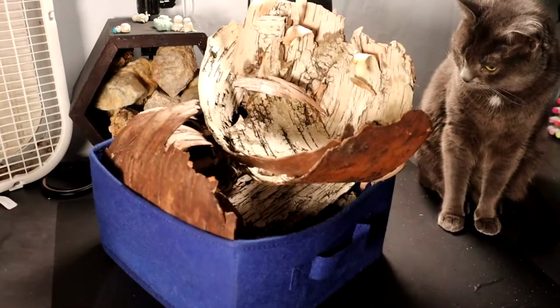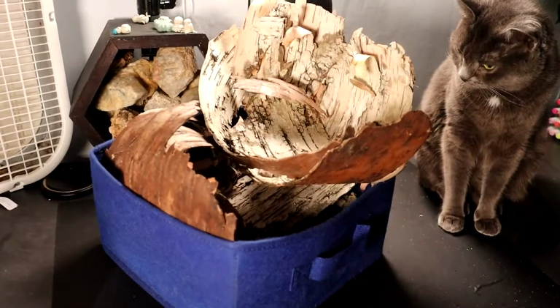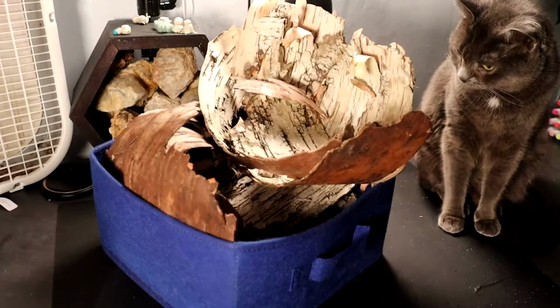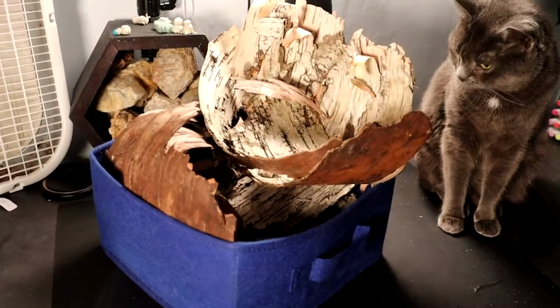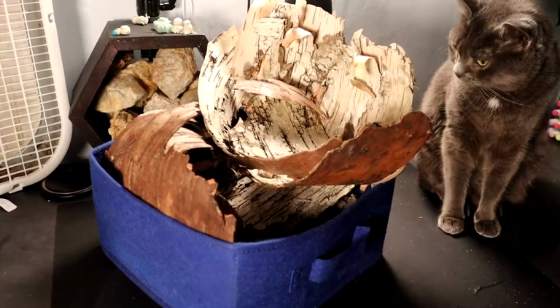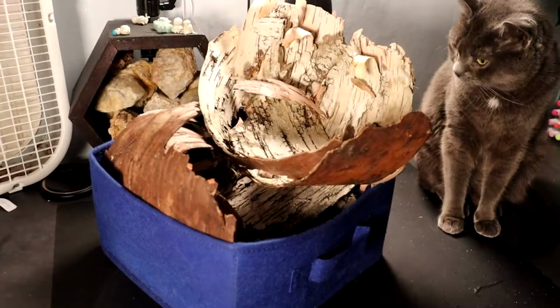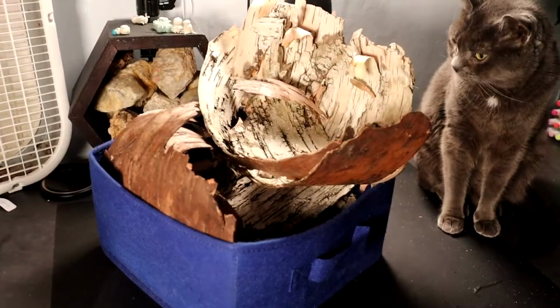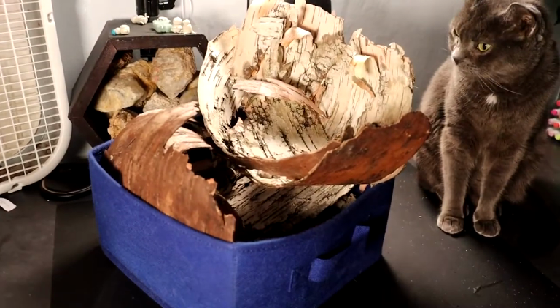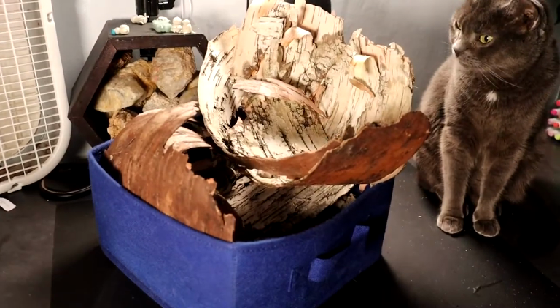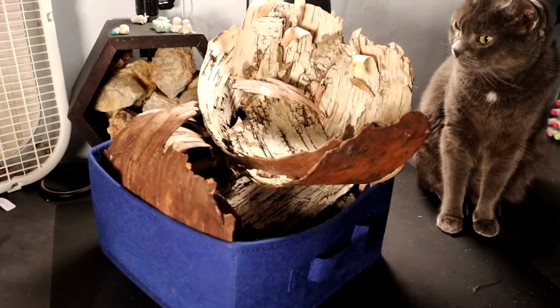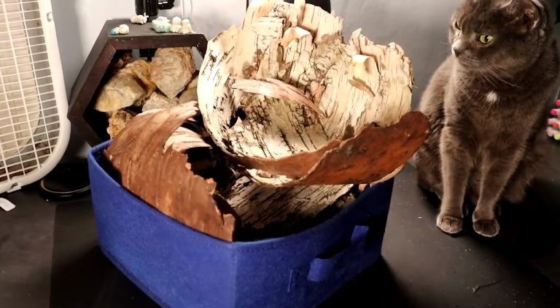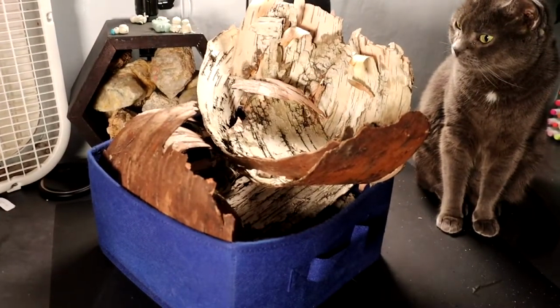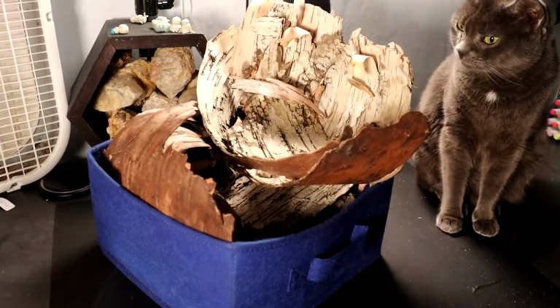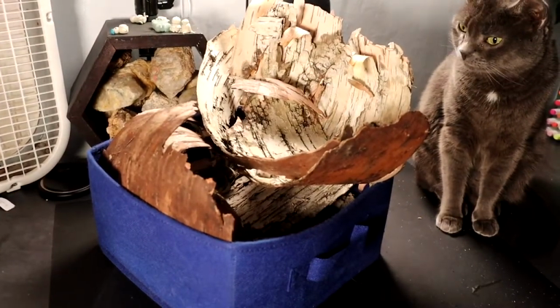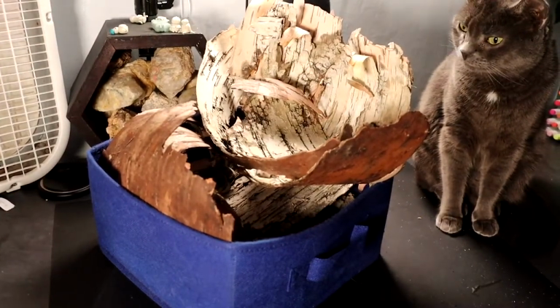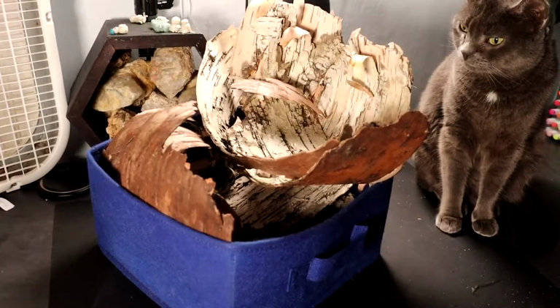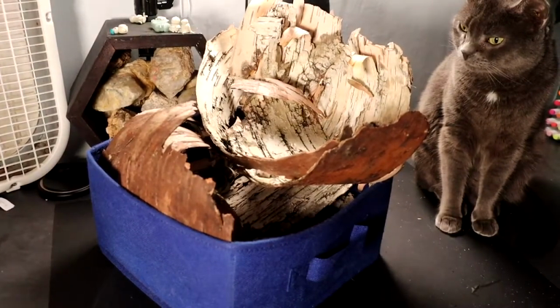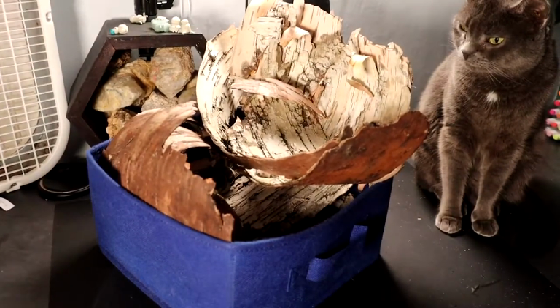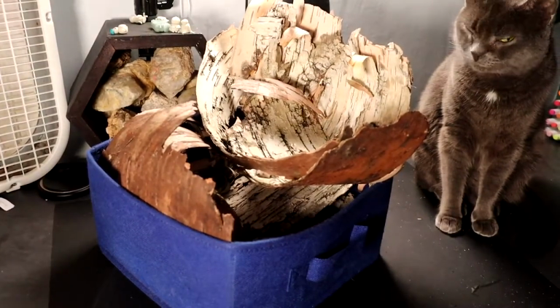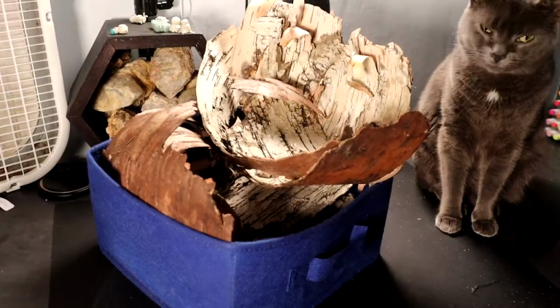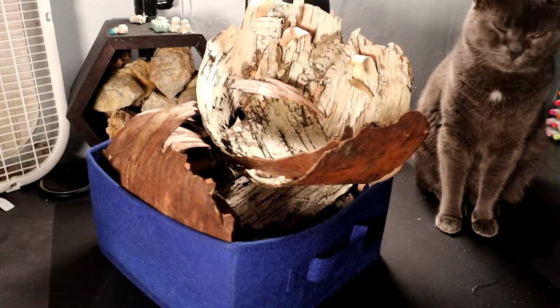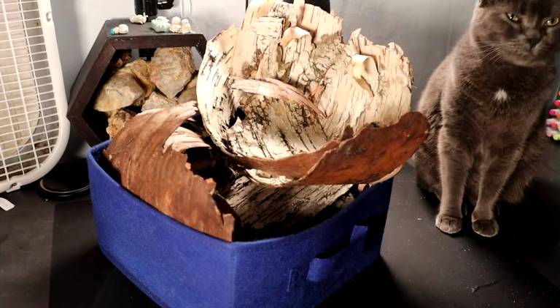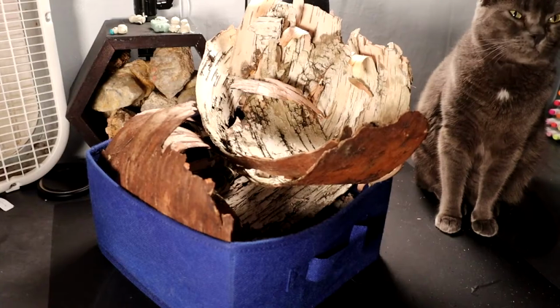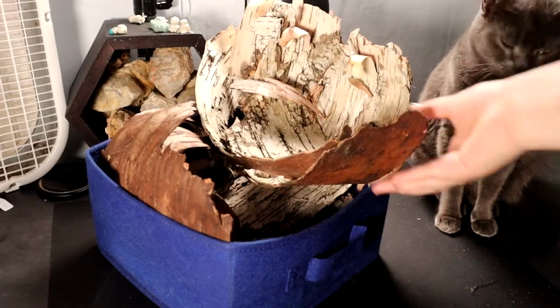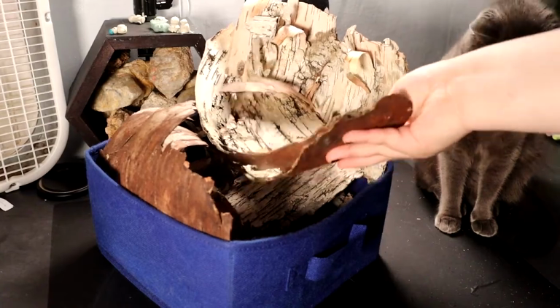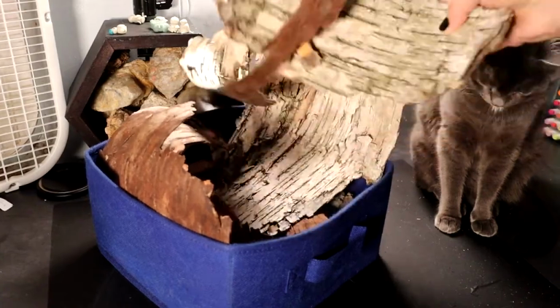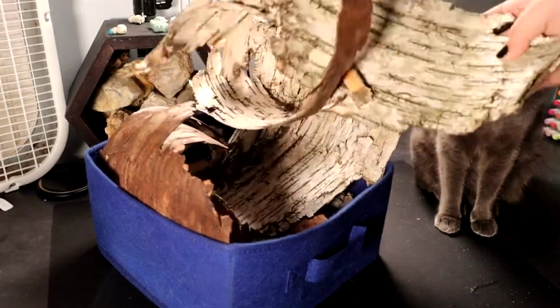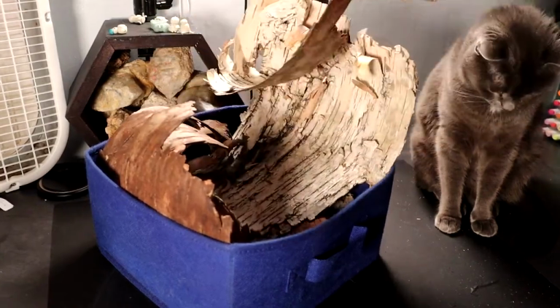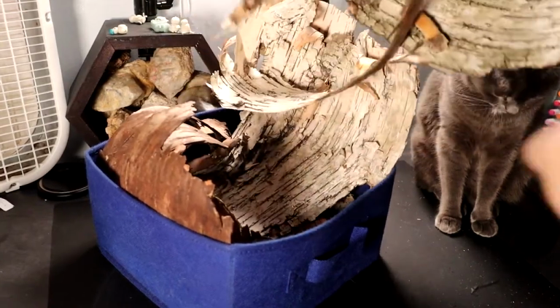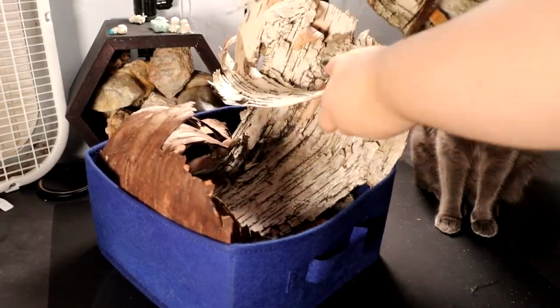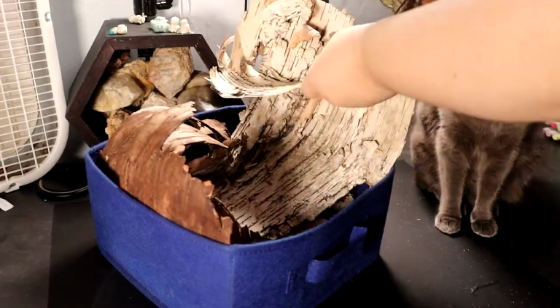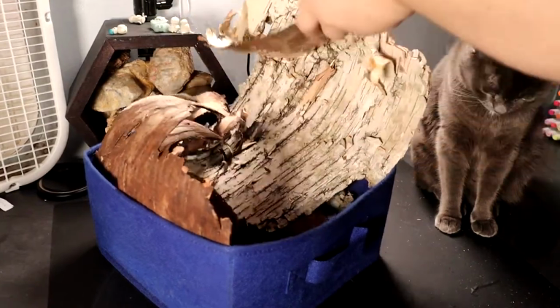Hello and welcome to my channel. Today I'm going to be using this bark to make some art. Somehow.